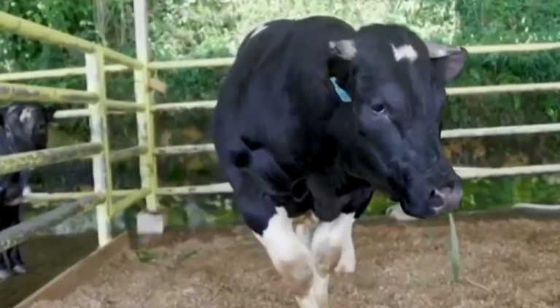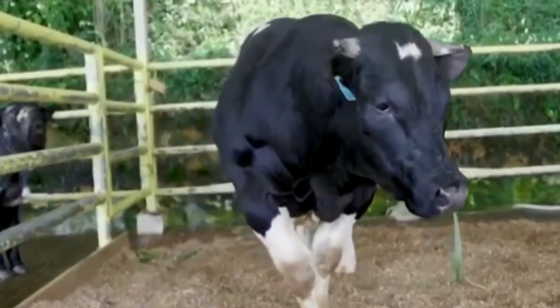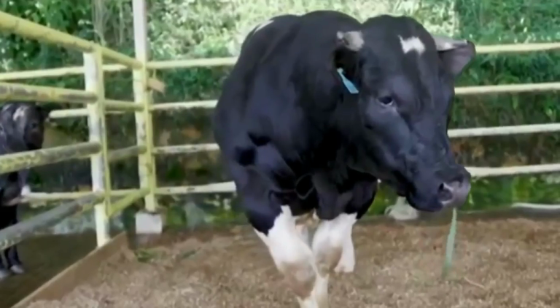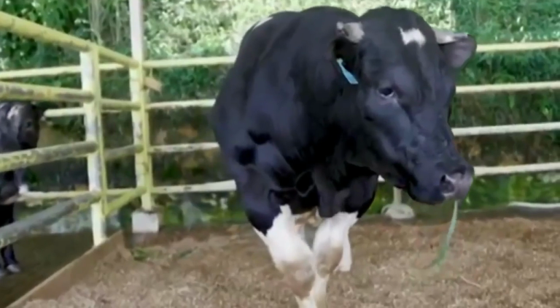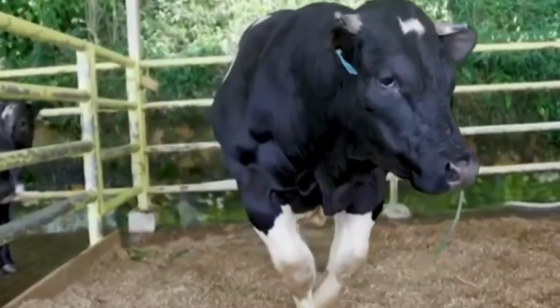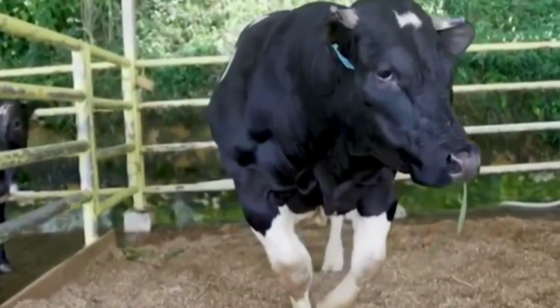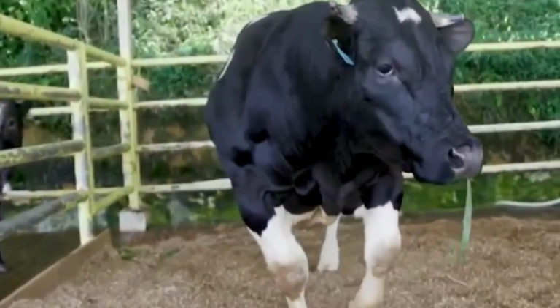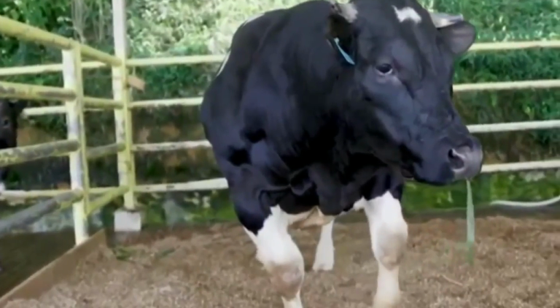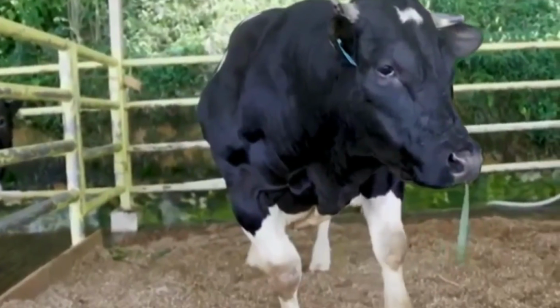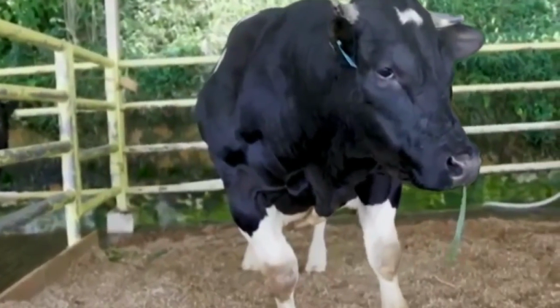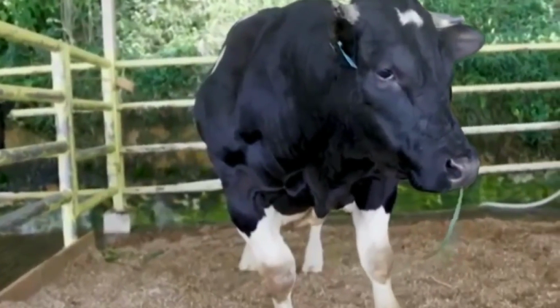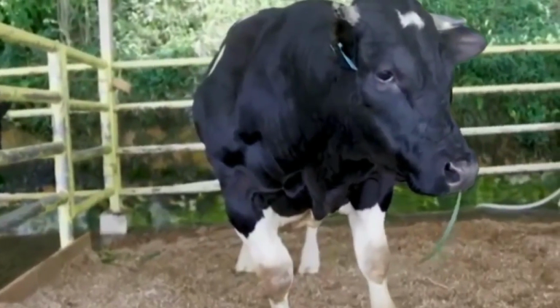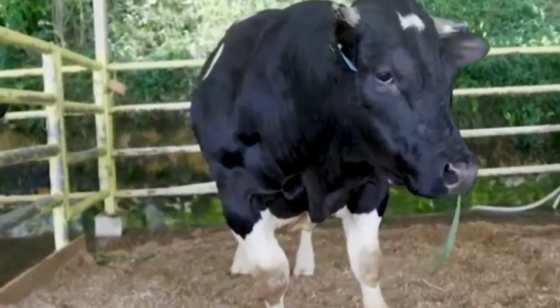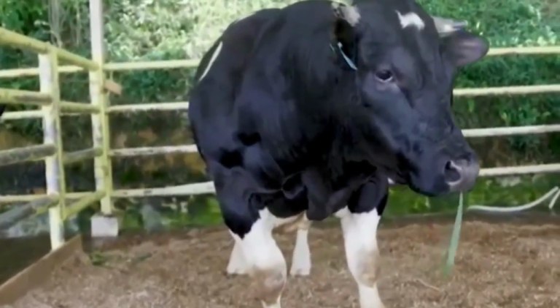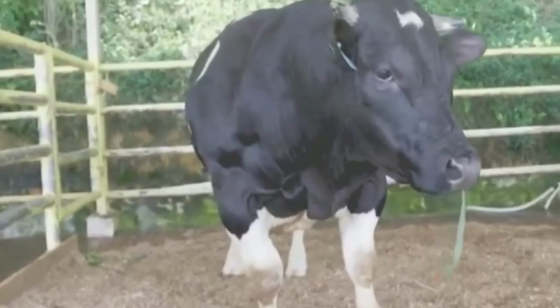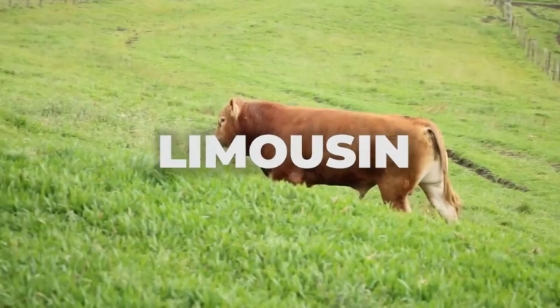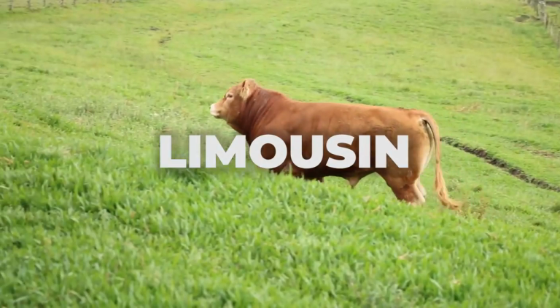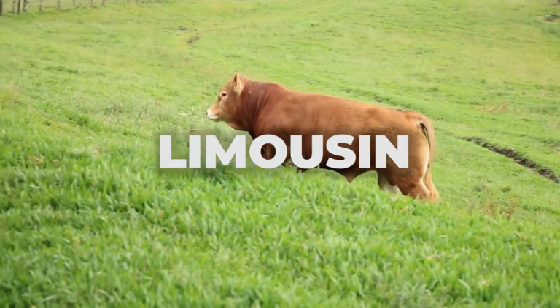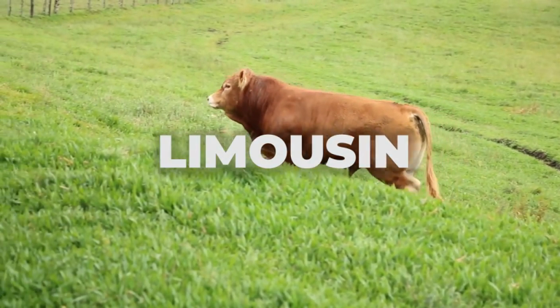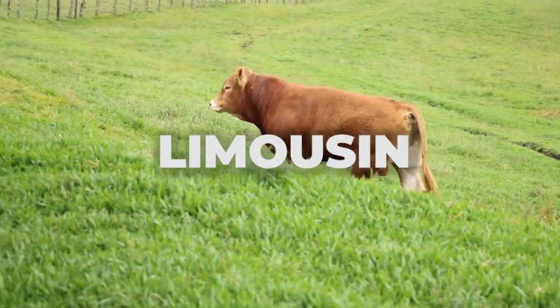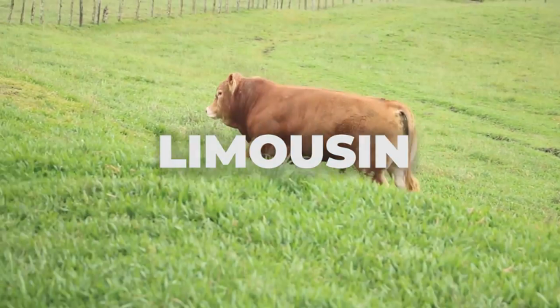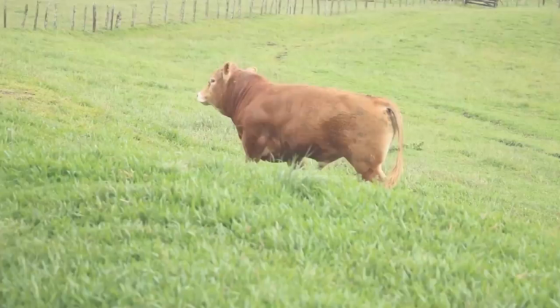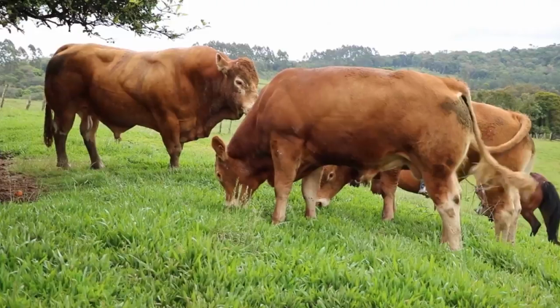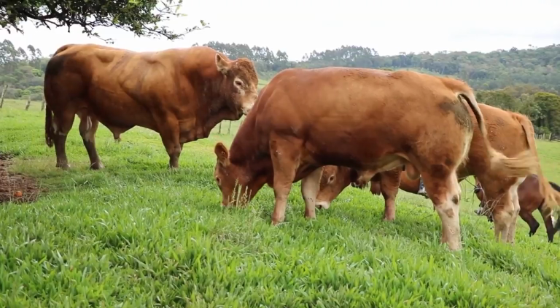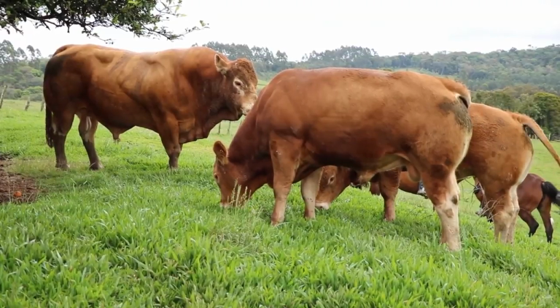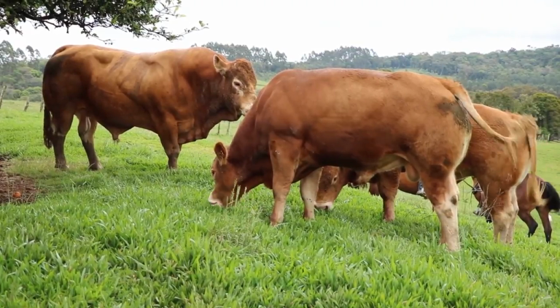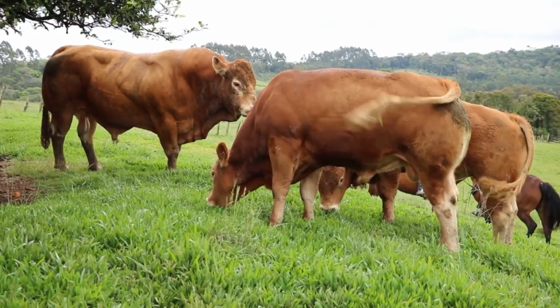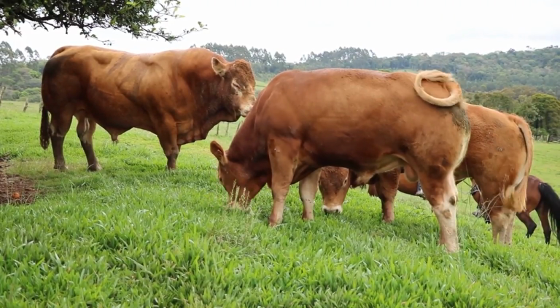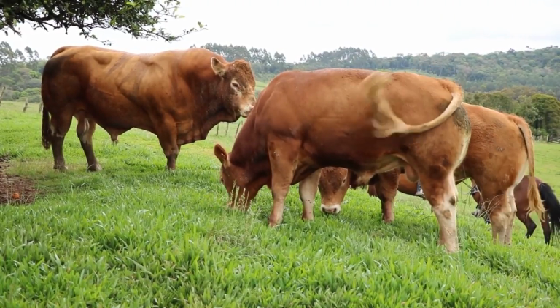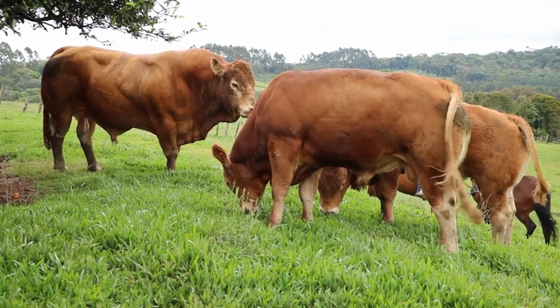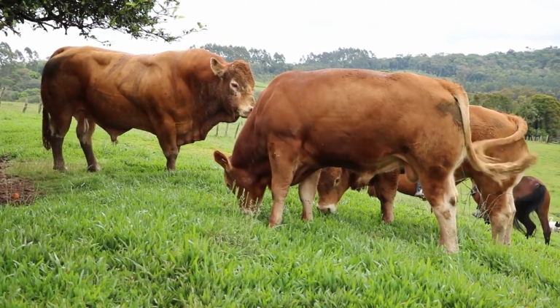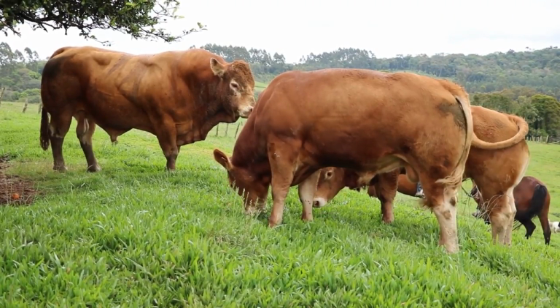The musculature is homogeneous throughout the body, from the shoulders to the rear hips.